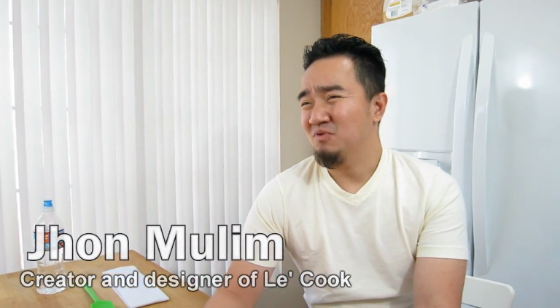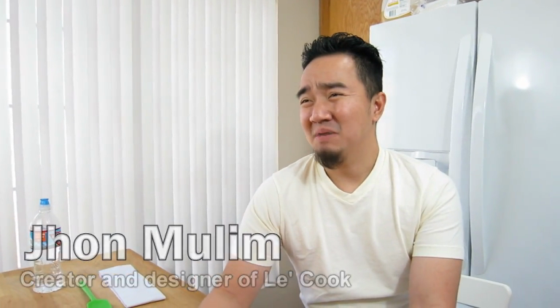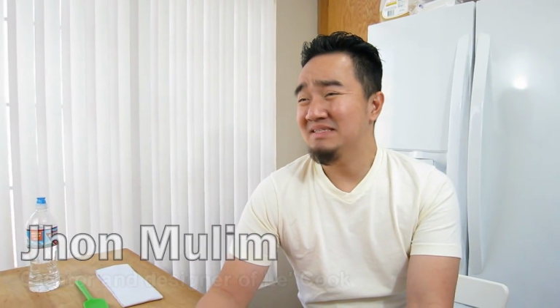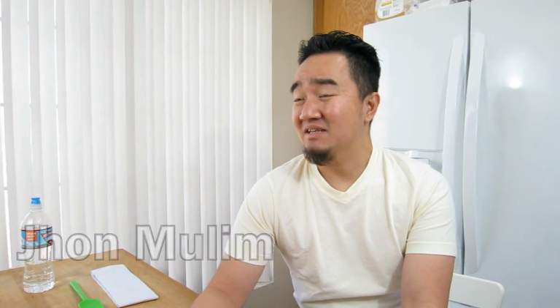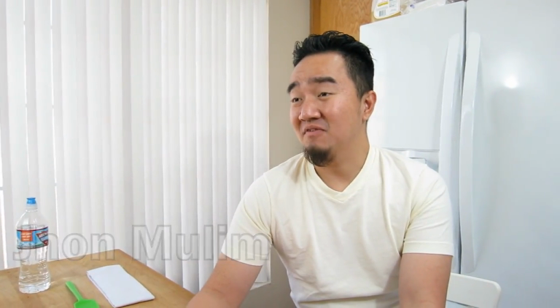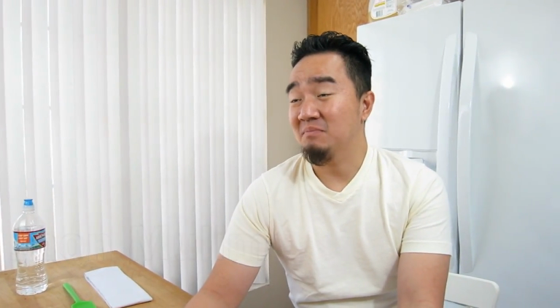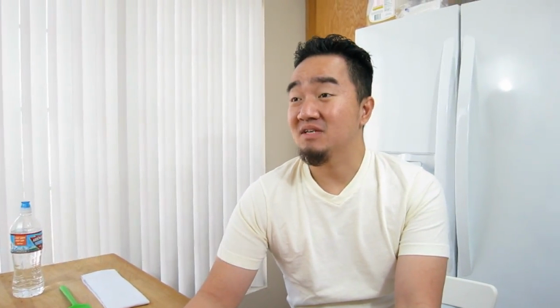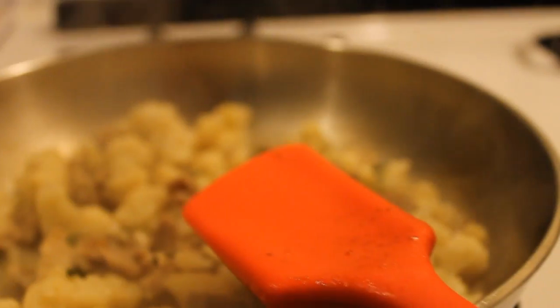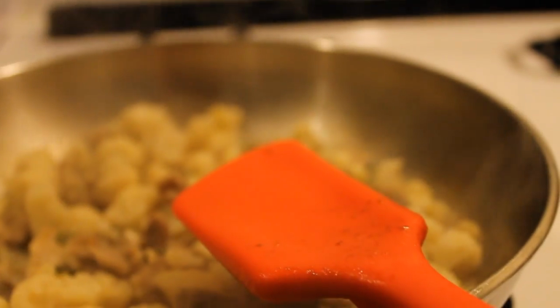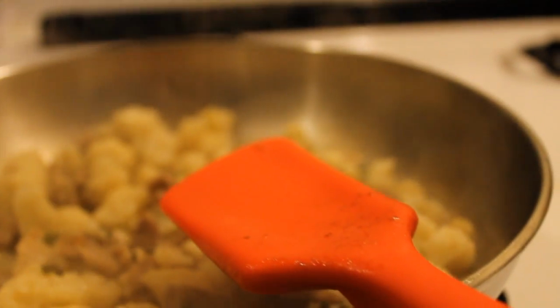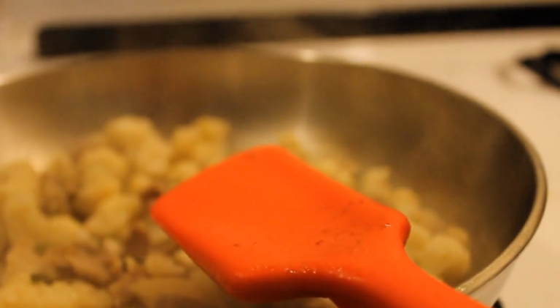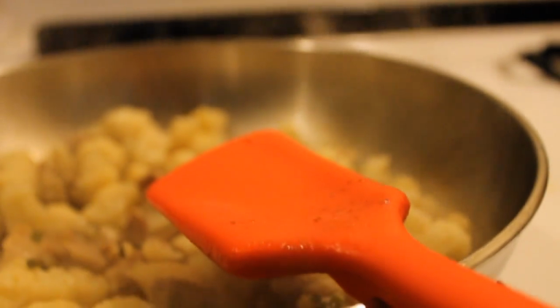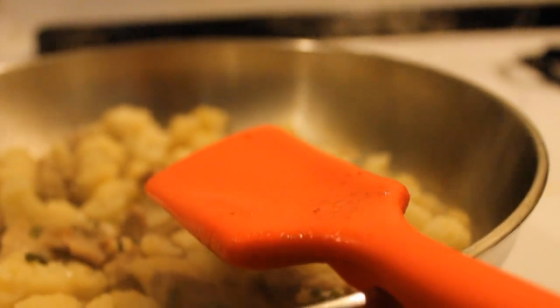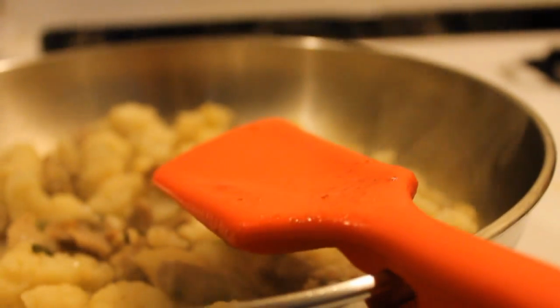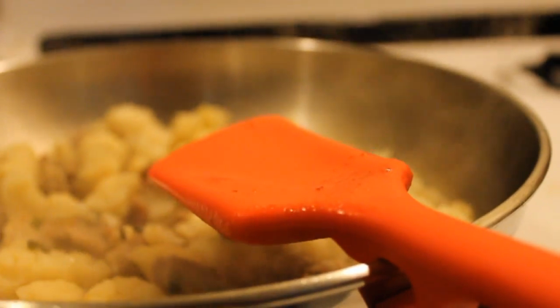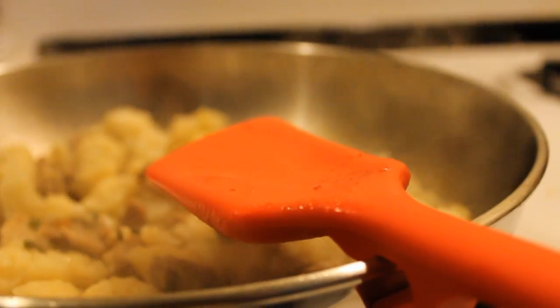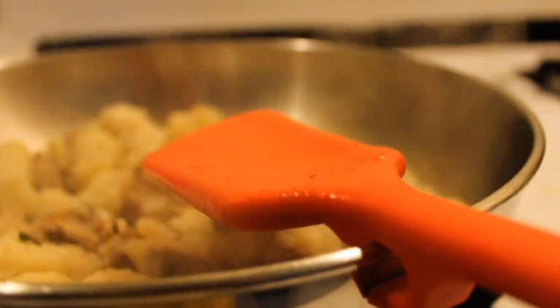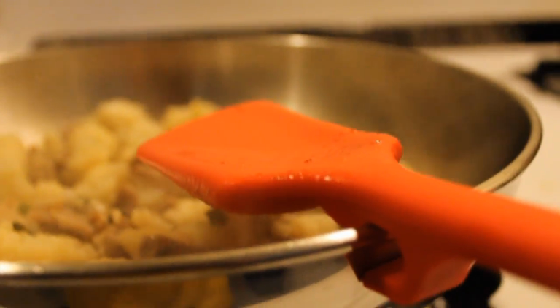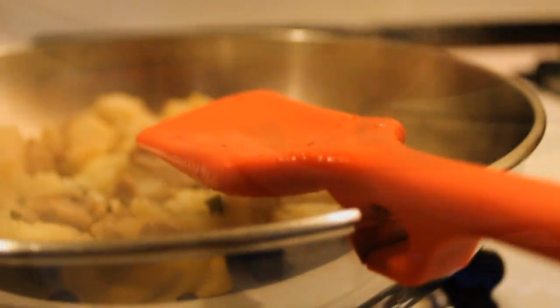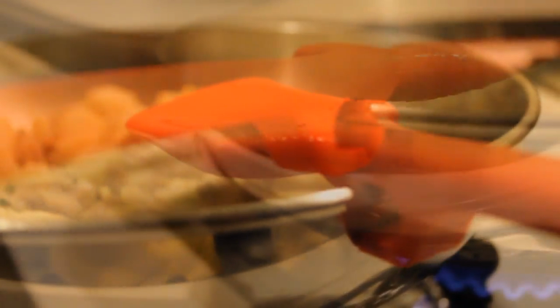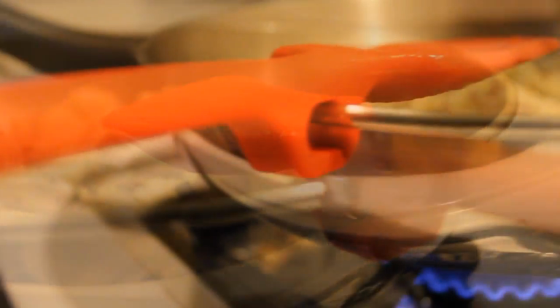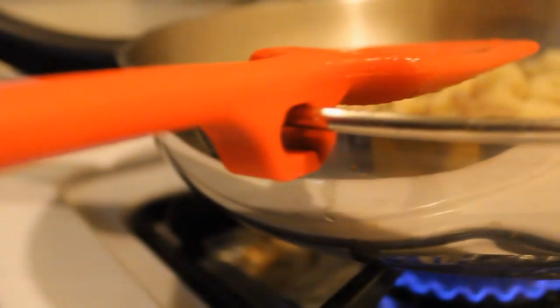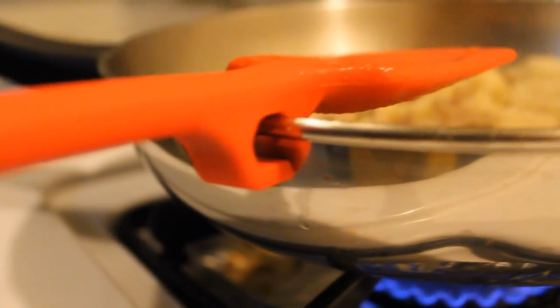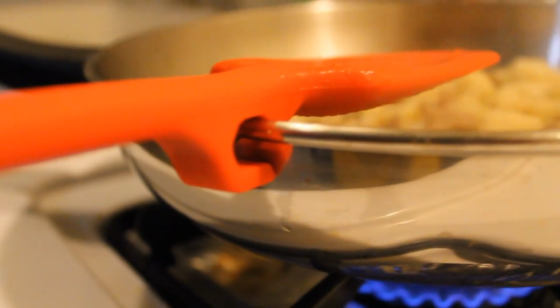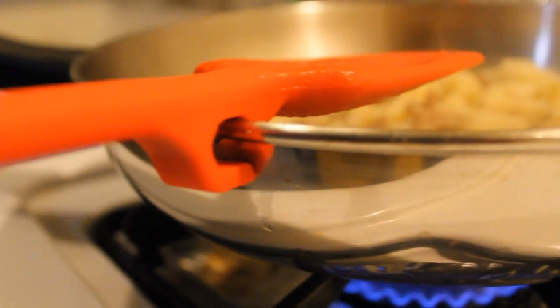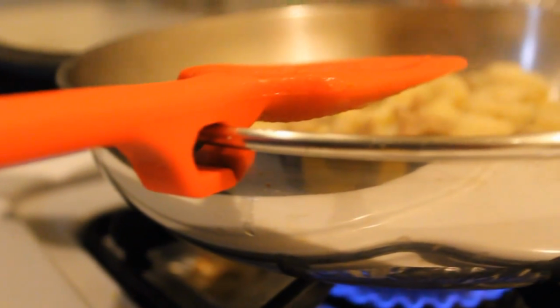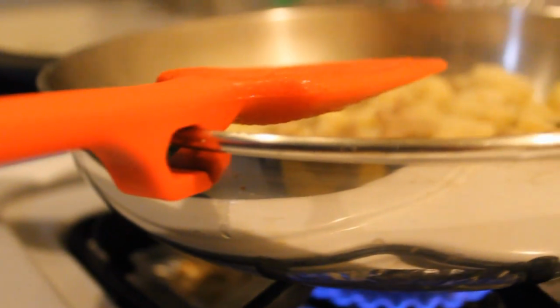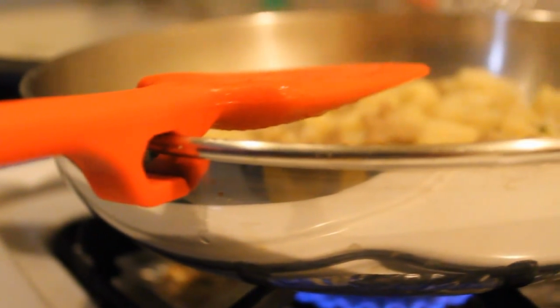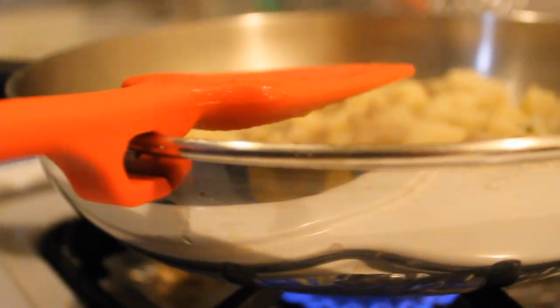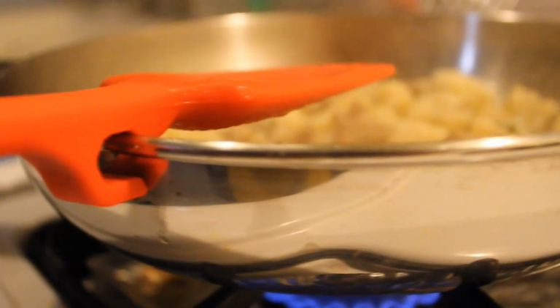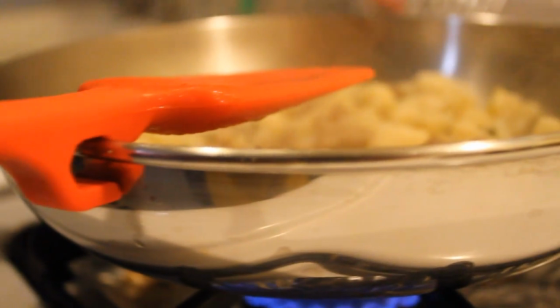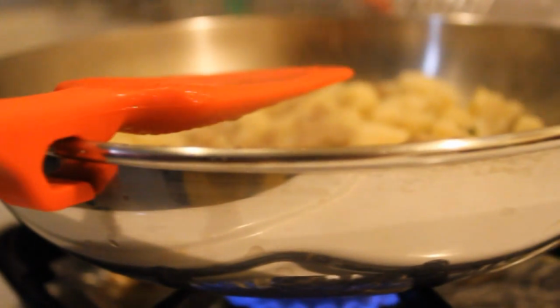Spunula is basically 50% spoon and 50% spatula, but you can still use it for mixing, stirring, and even cooking.